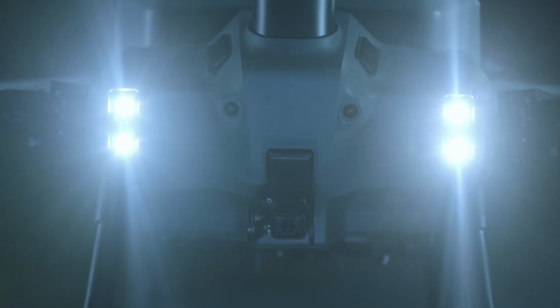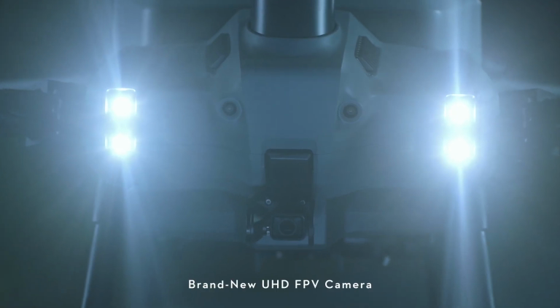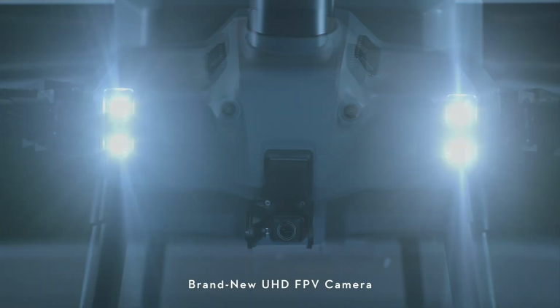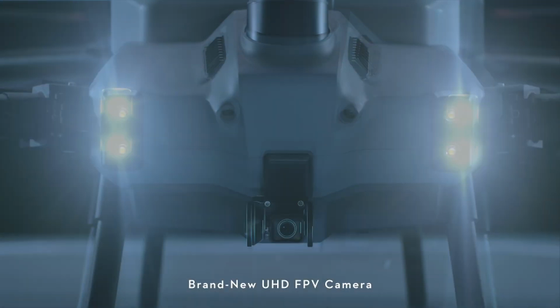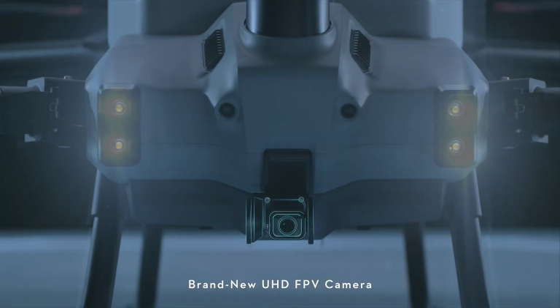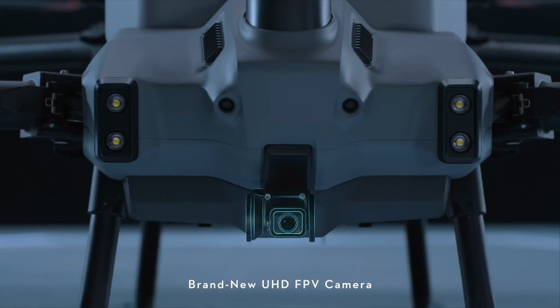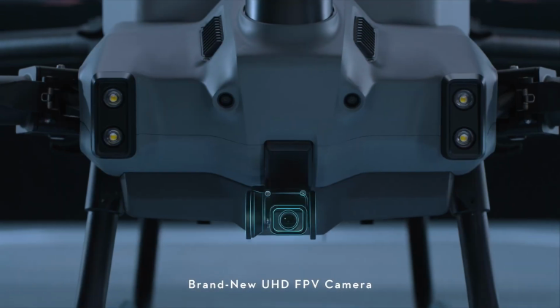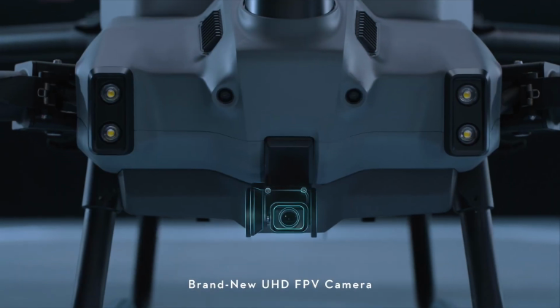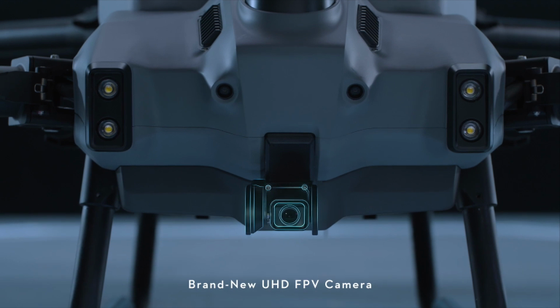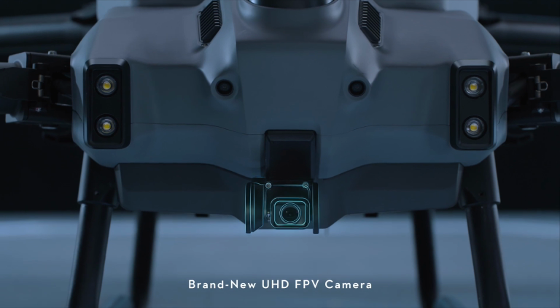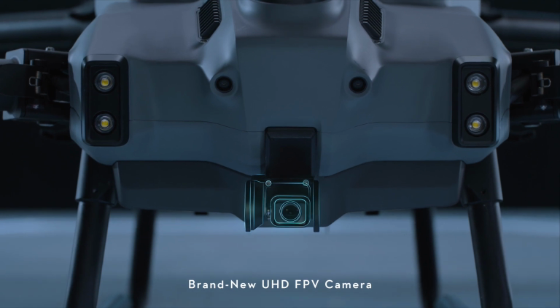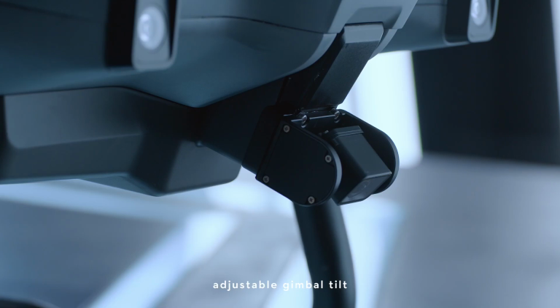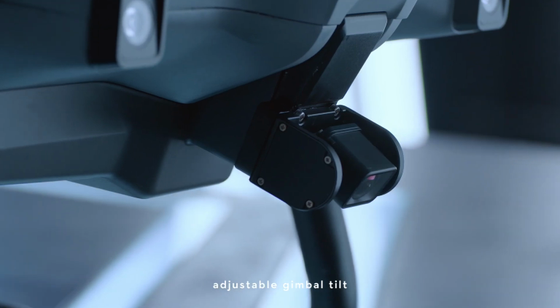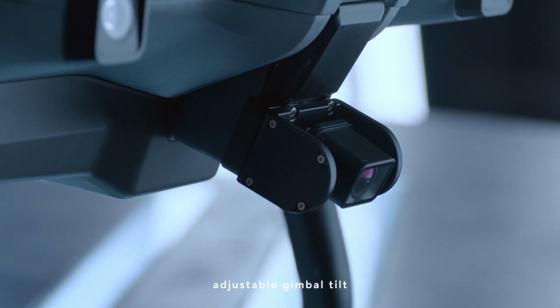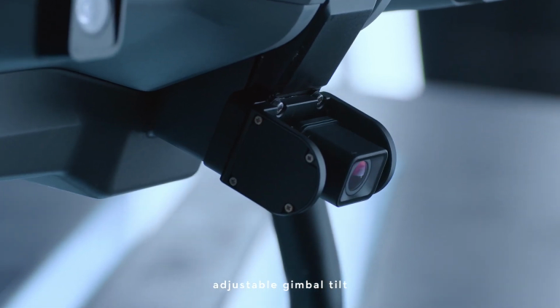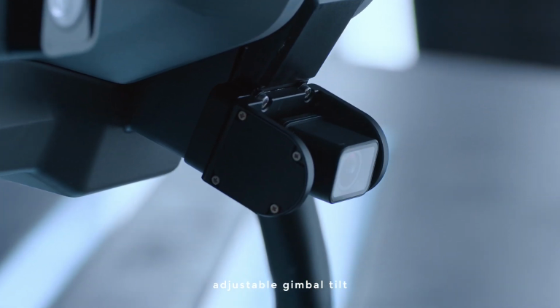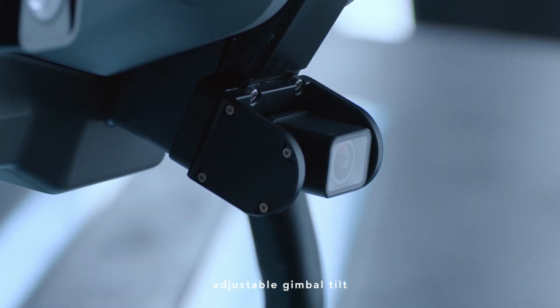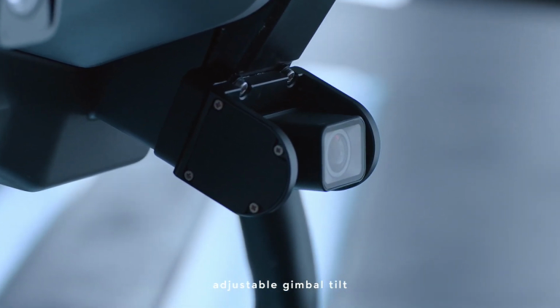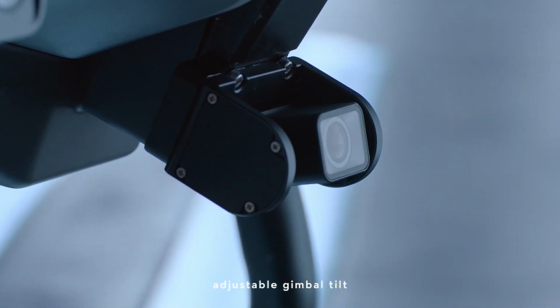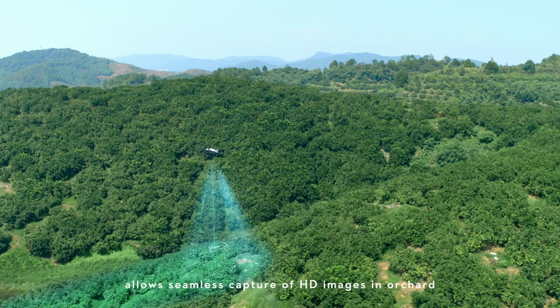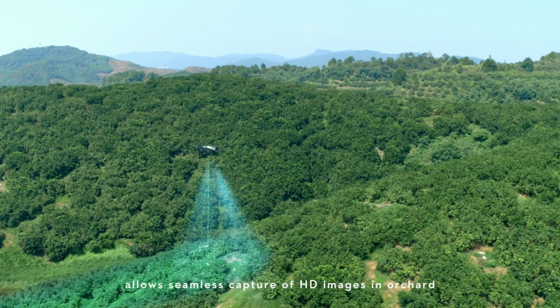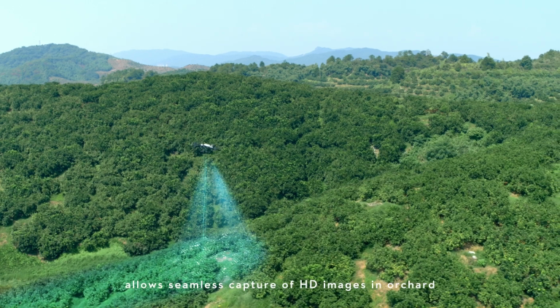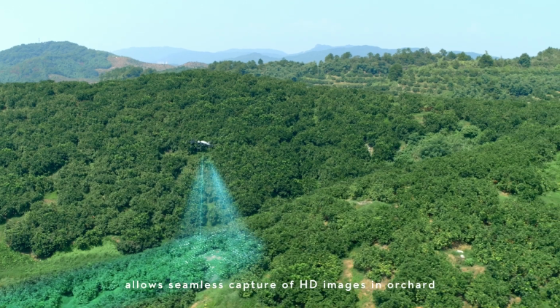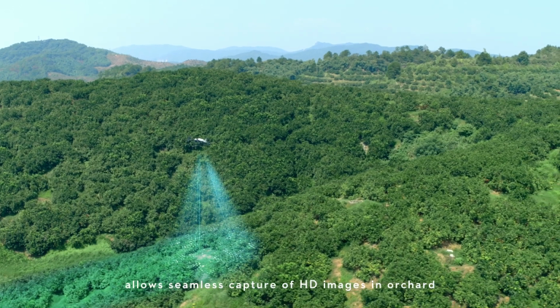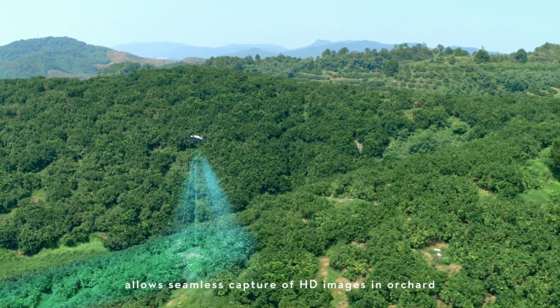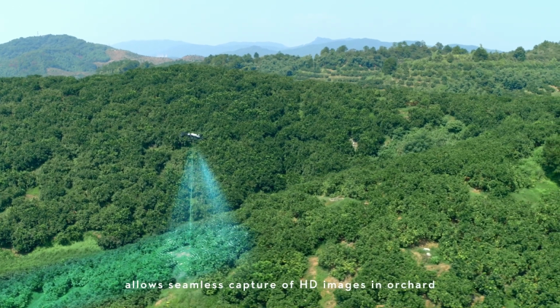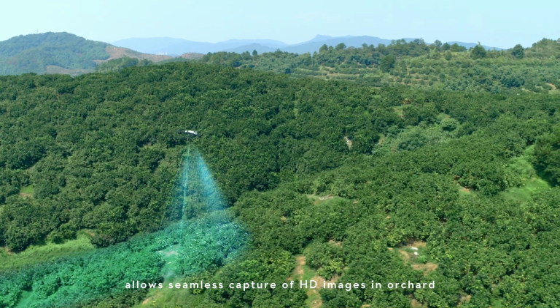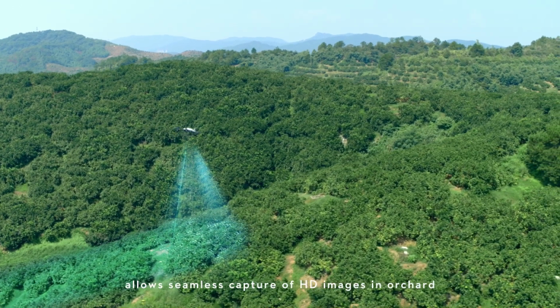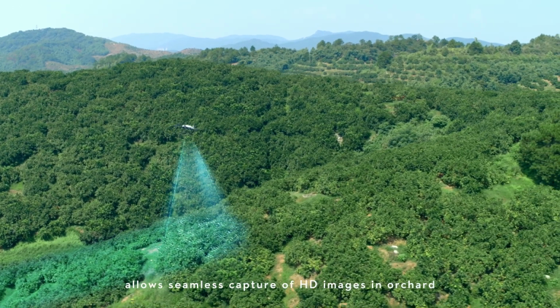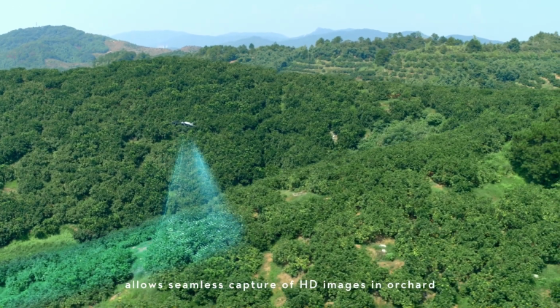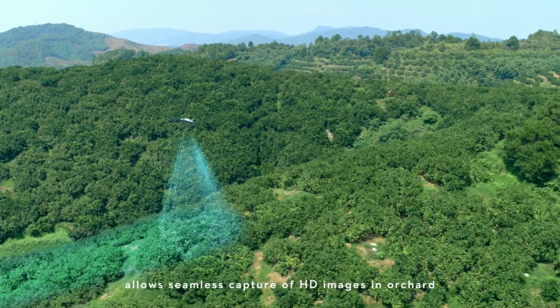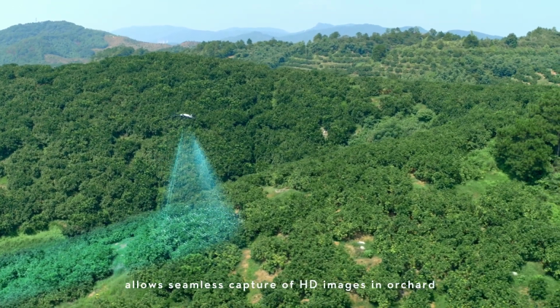Brand new UHD FPV camera with adjustable gimbal tilt allows seamless capture of HD images in orchard environments.